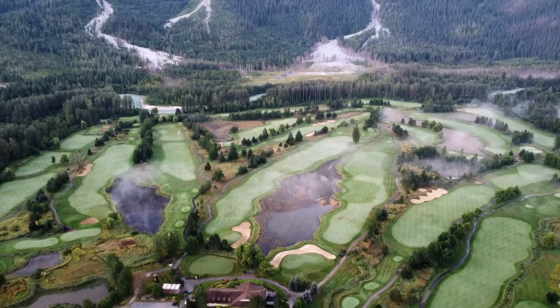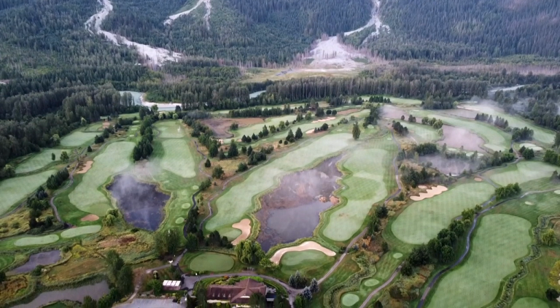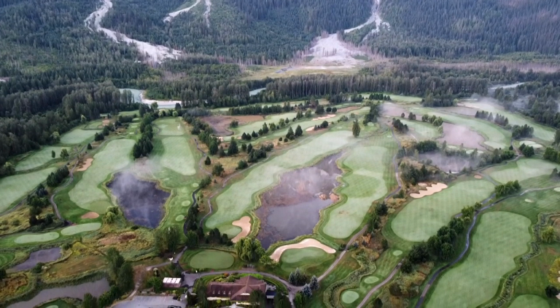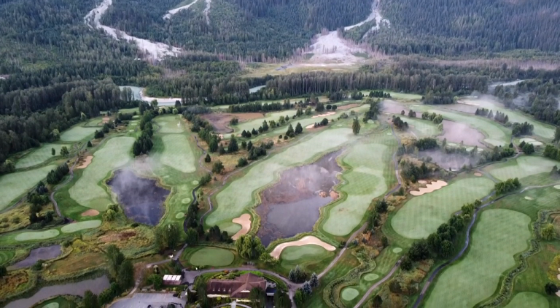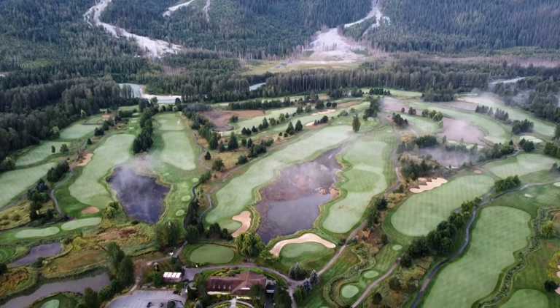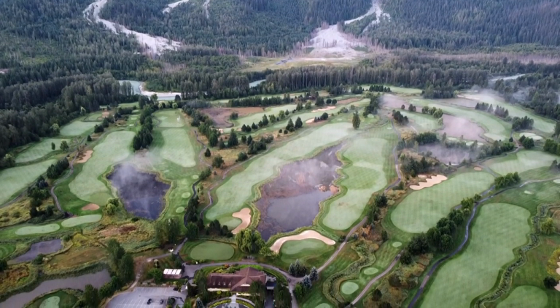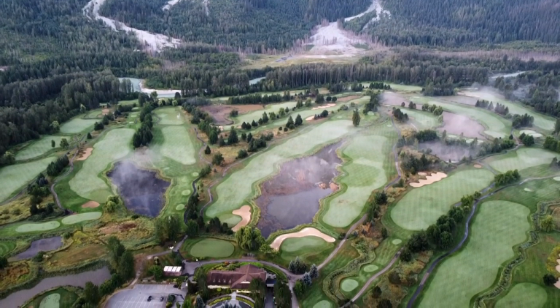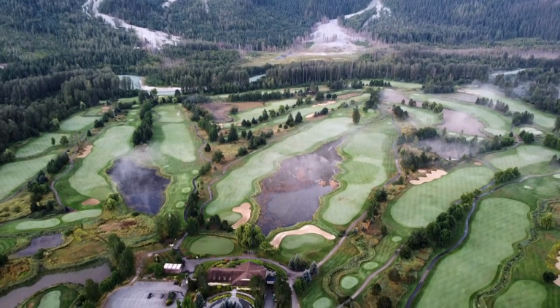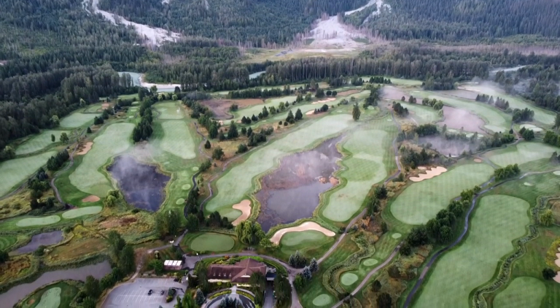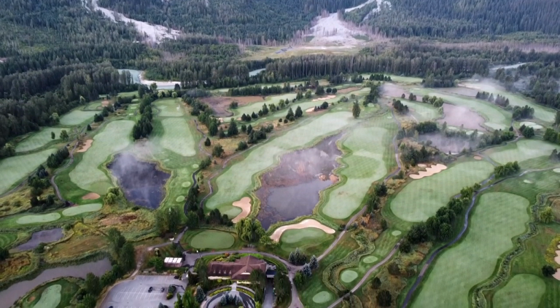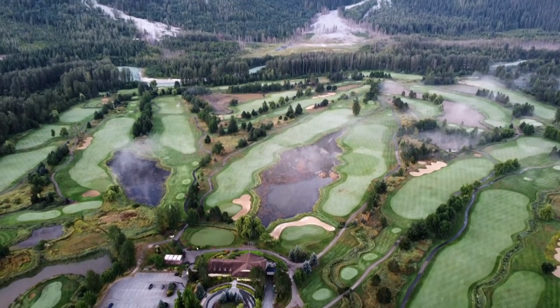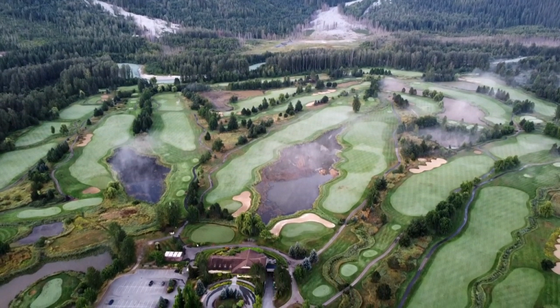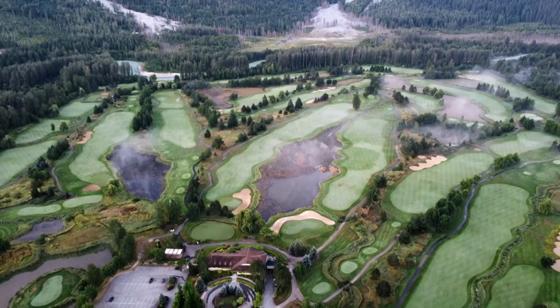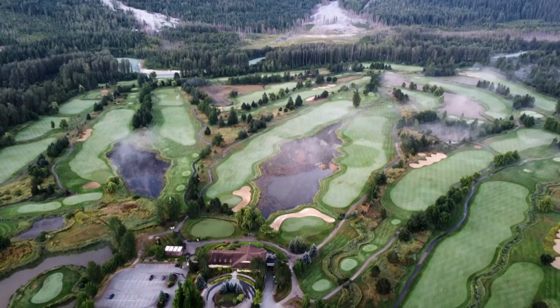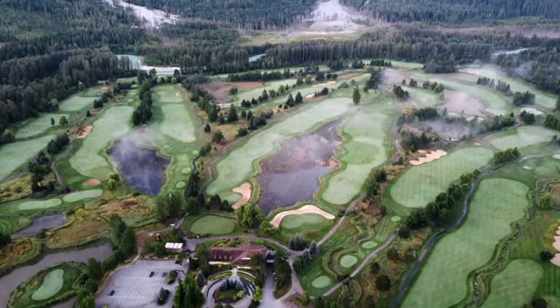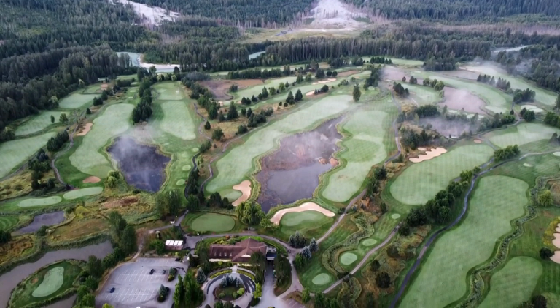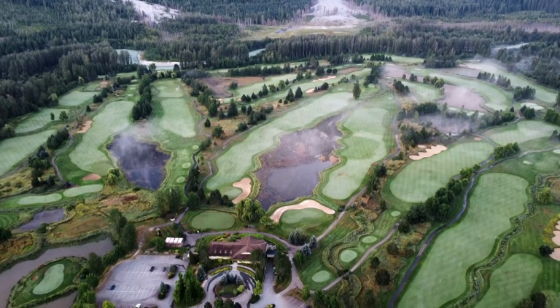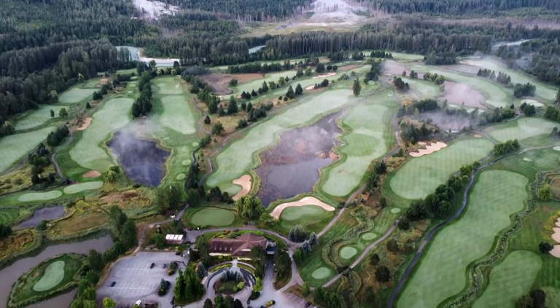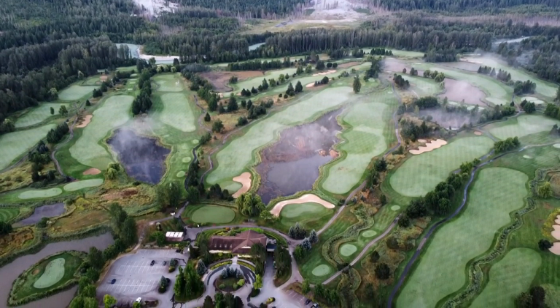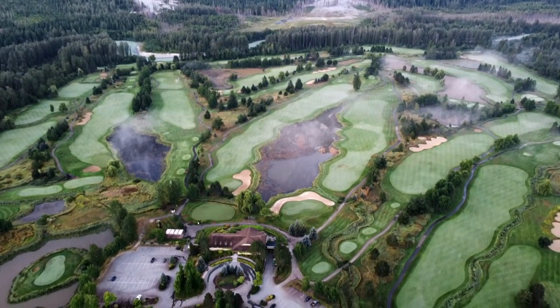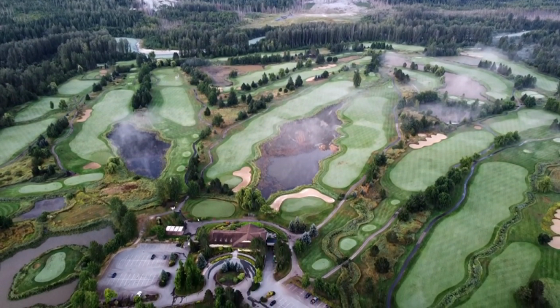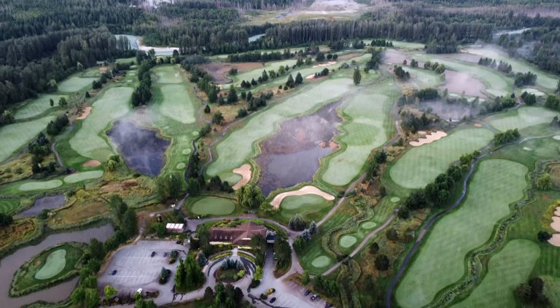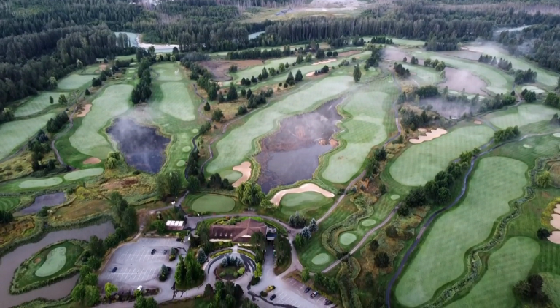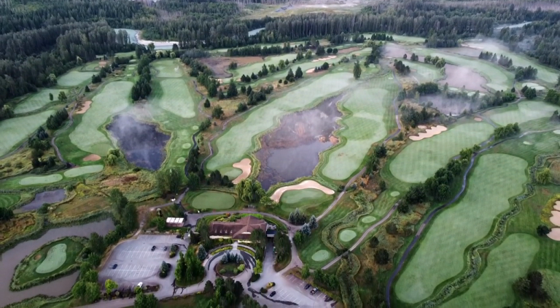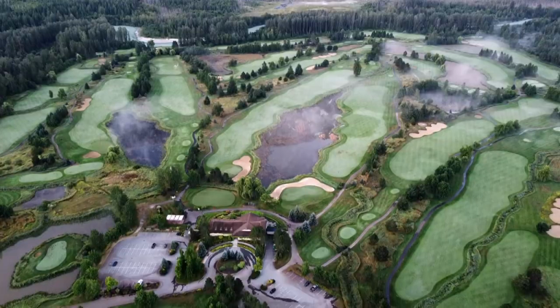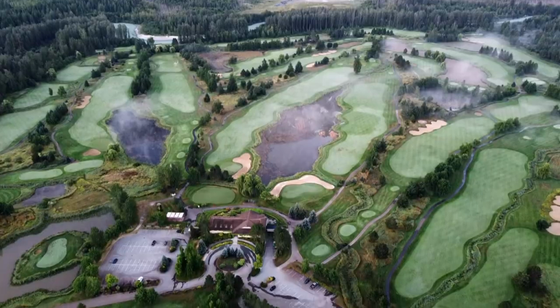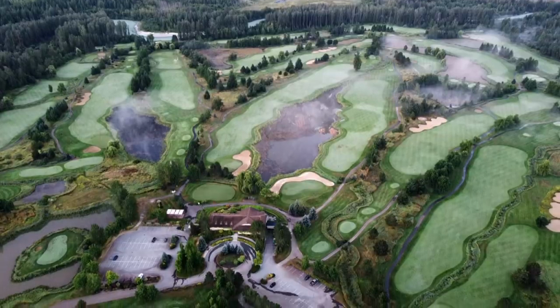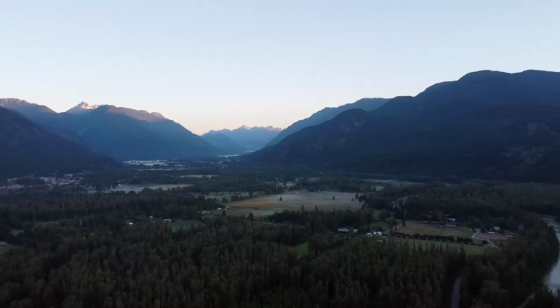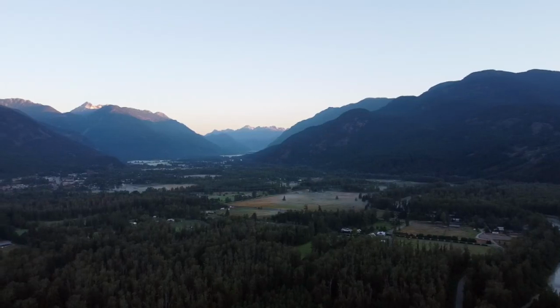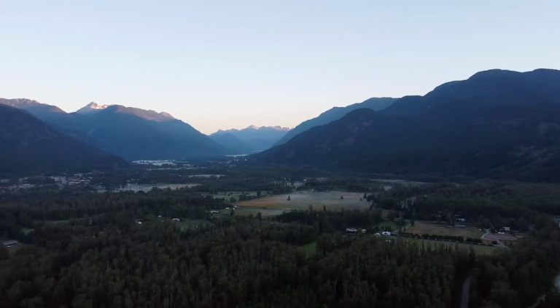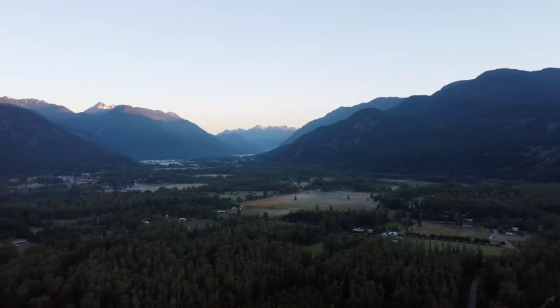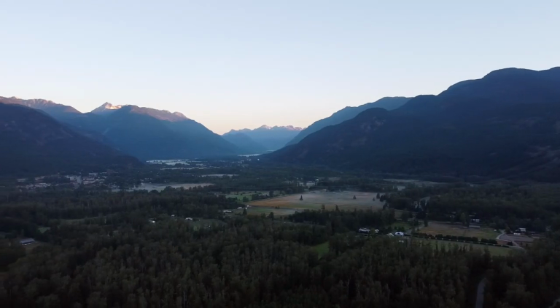Hey everyone, we're rolling out our third Highlight Holes video here with Big Sky Golf Club in Pemberton, B.C.